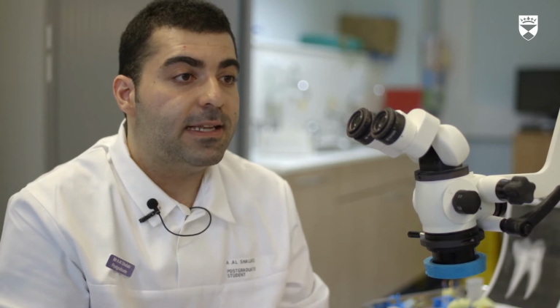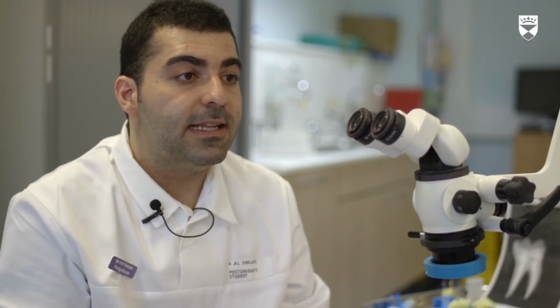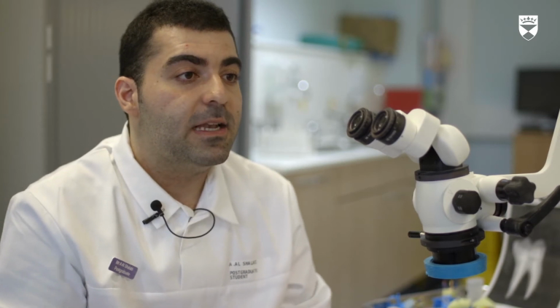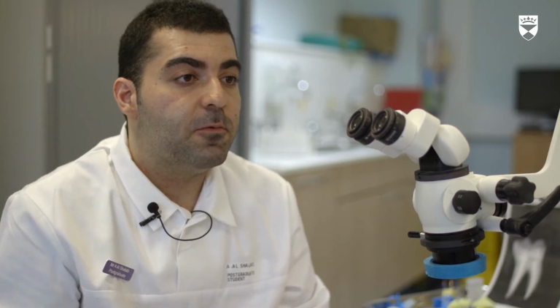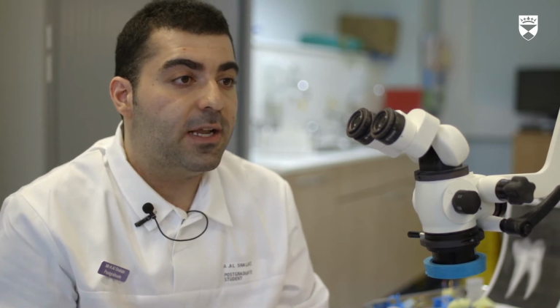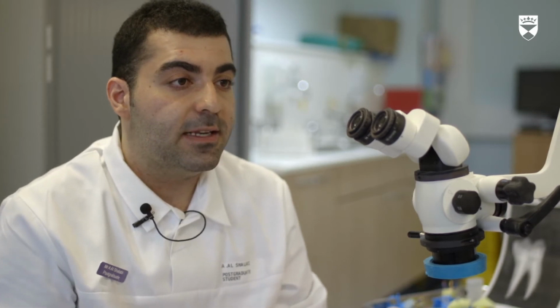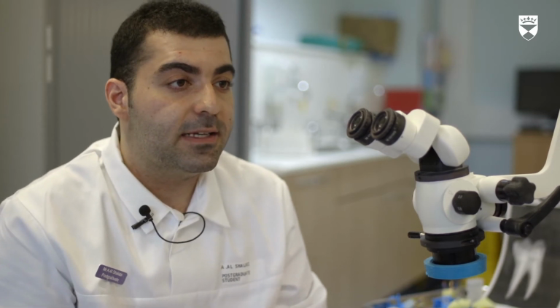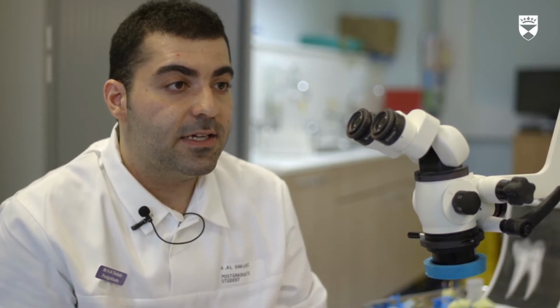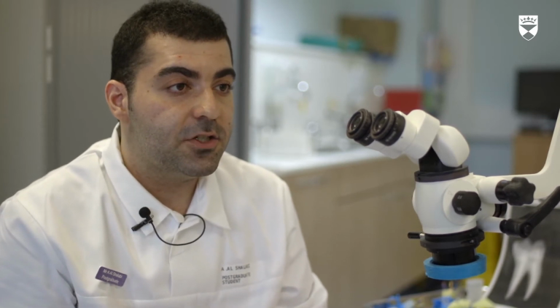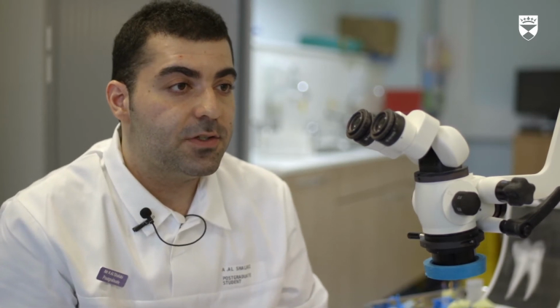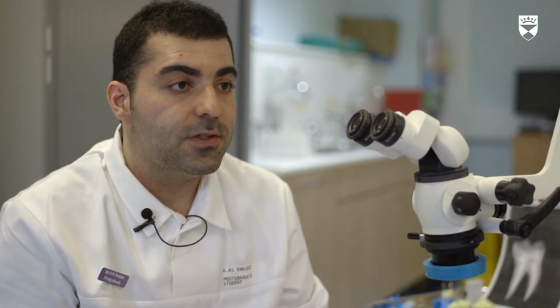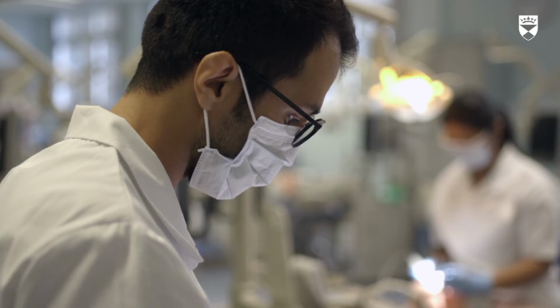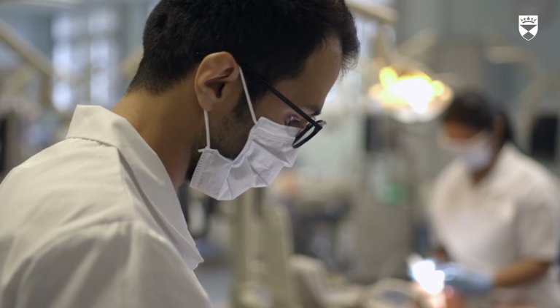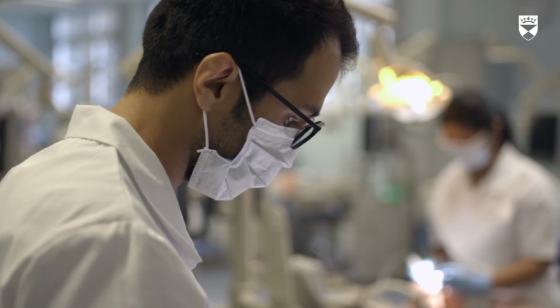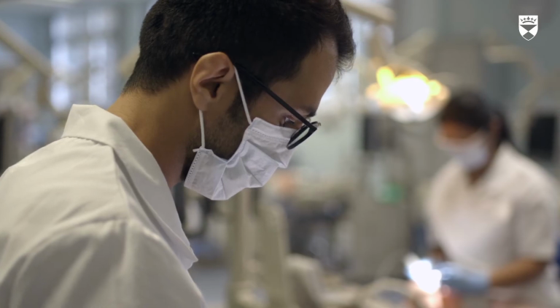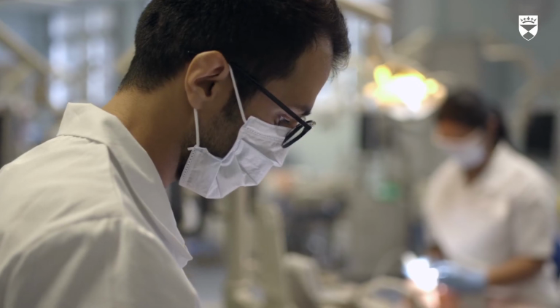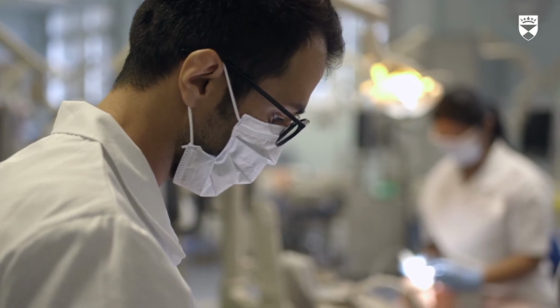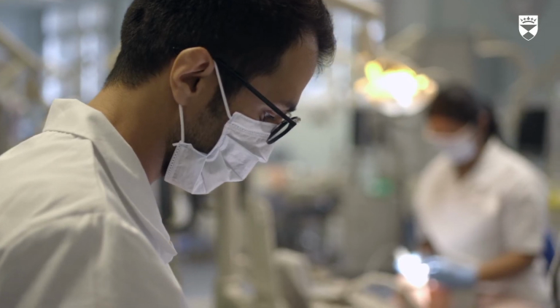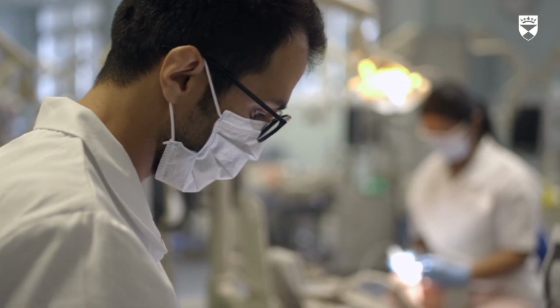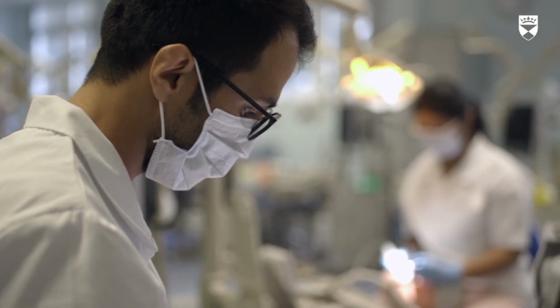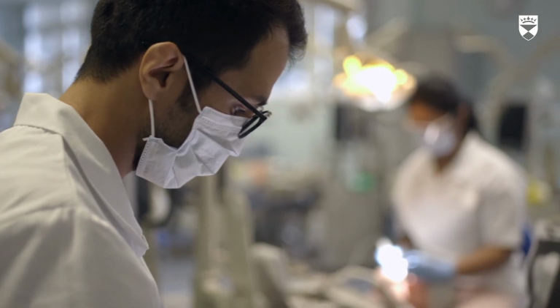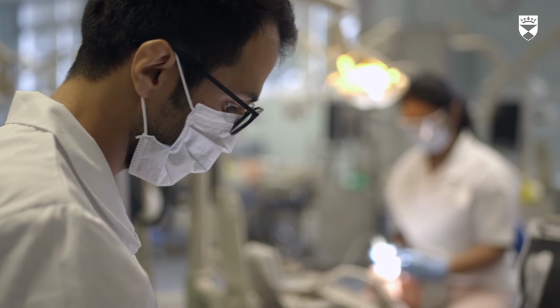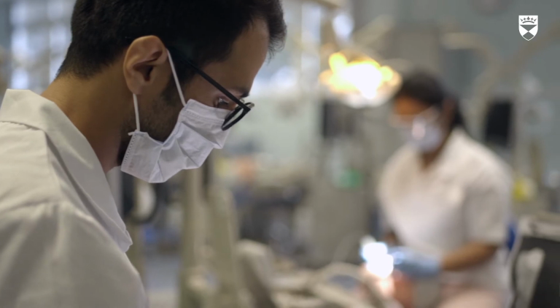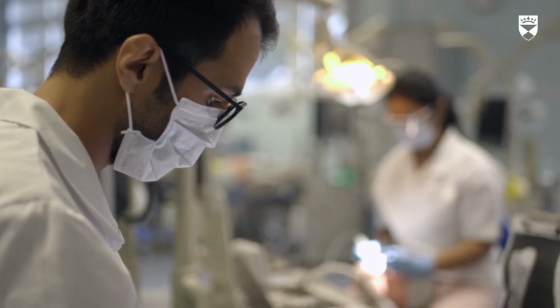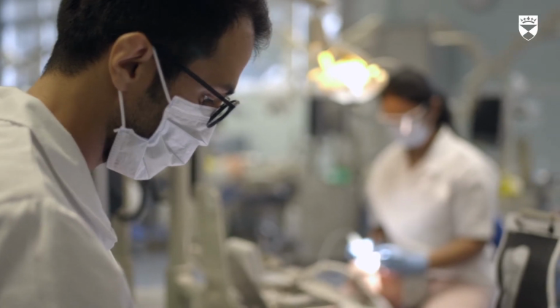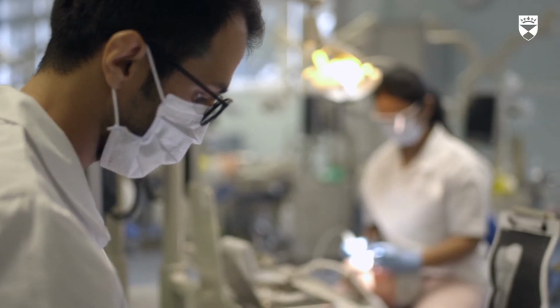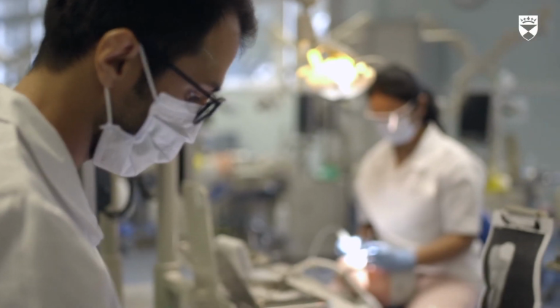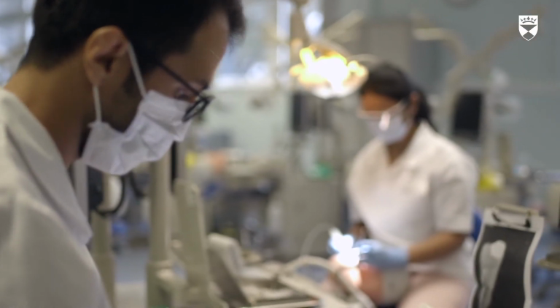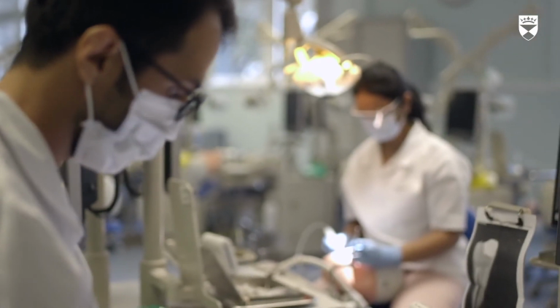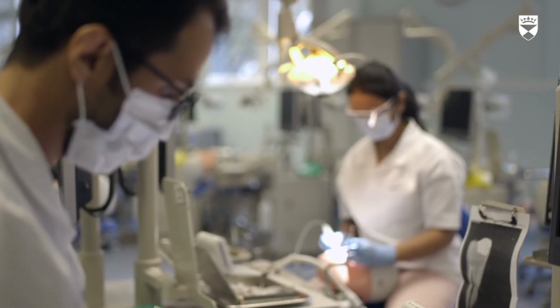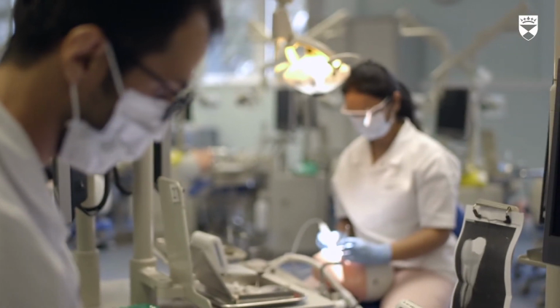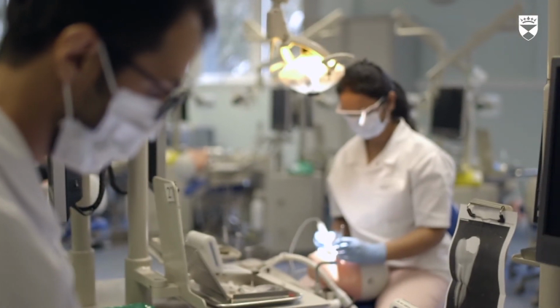The course is comprised of theoretical tutorials, clinical and pre-clinical sessions, and a research project, so the course is all-inclusive.